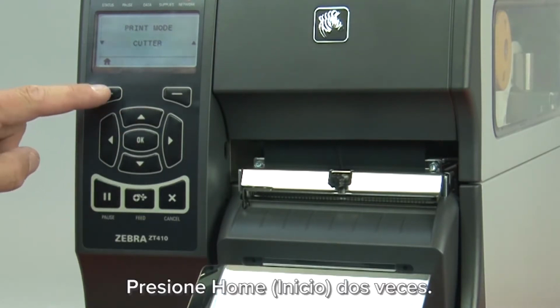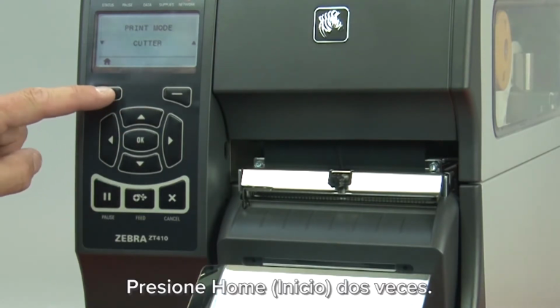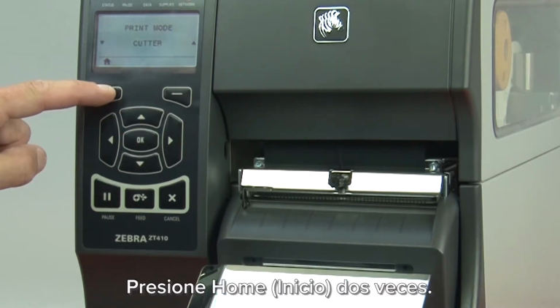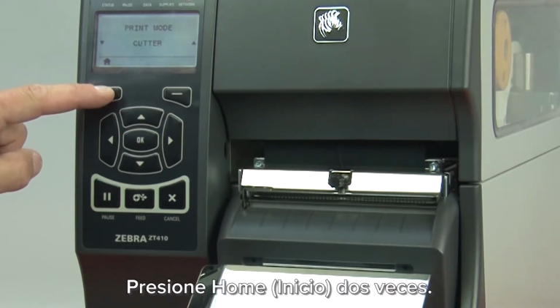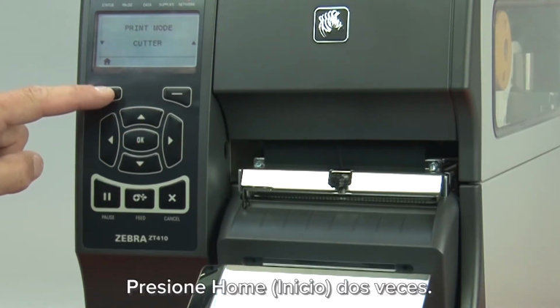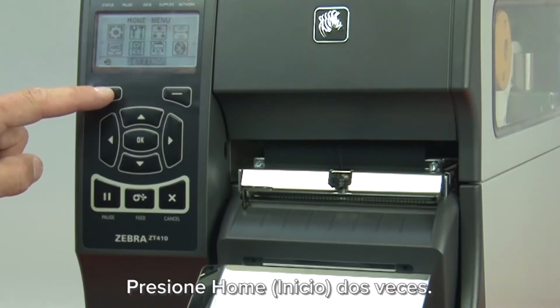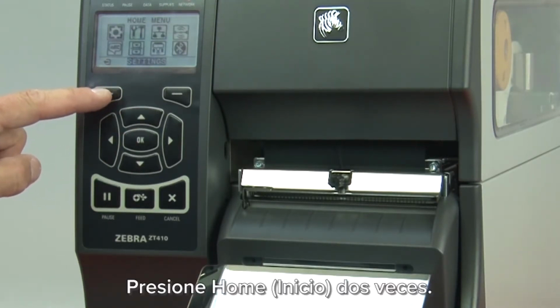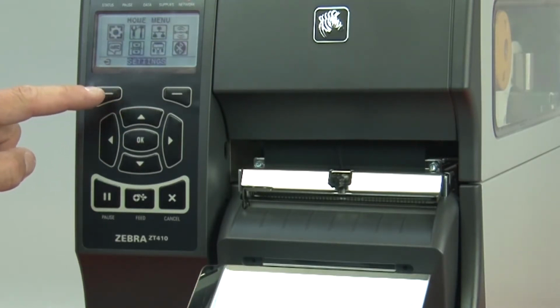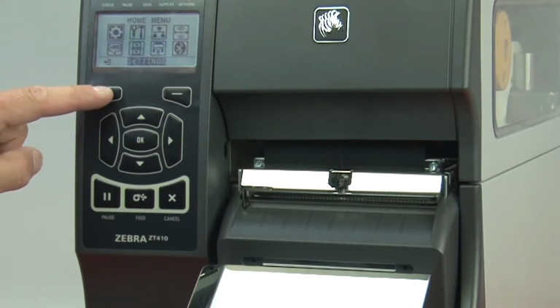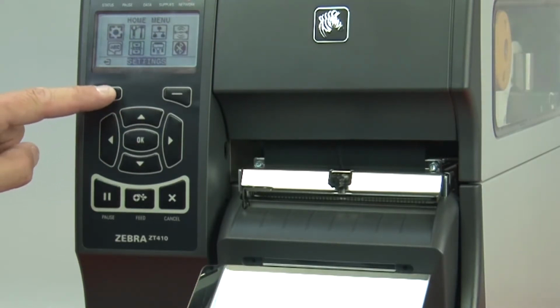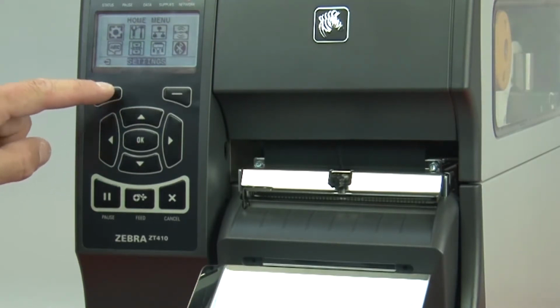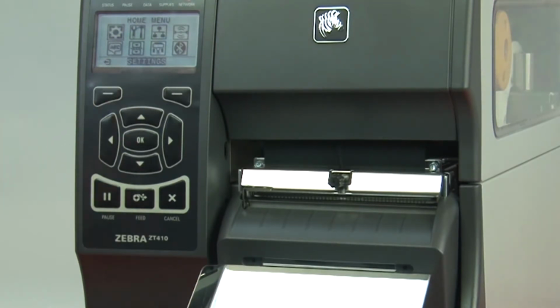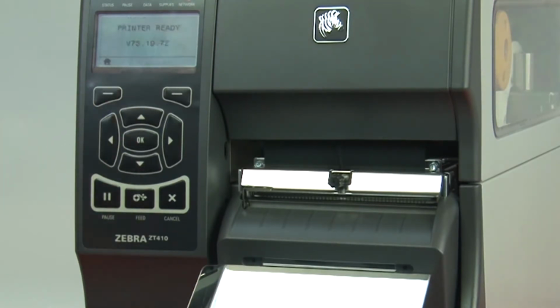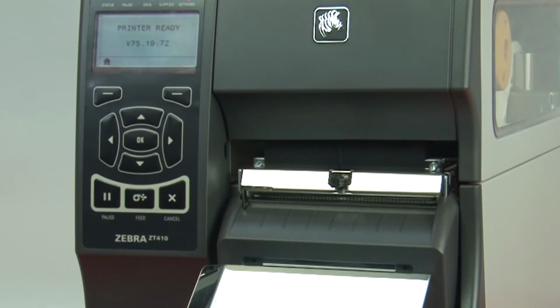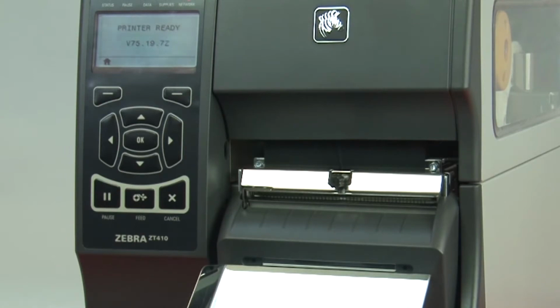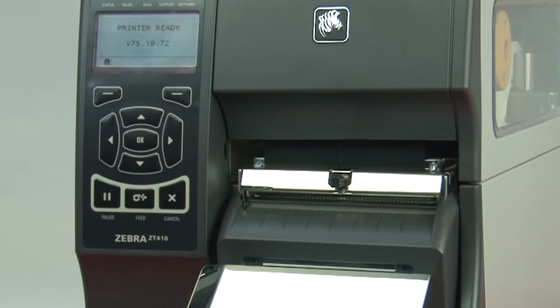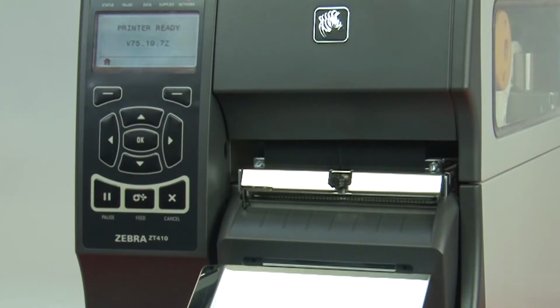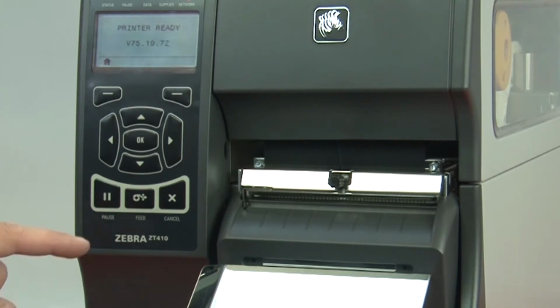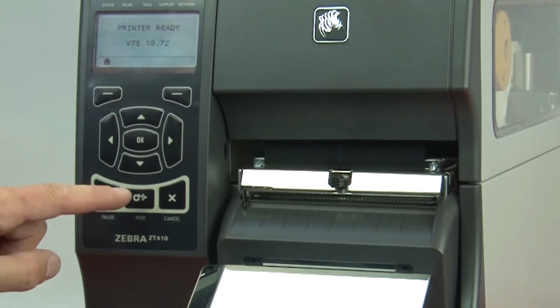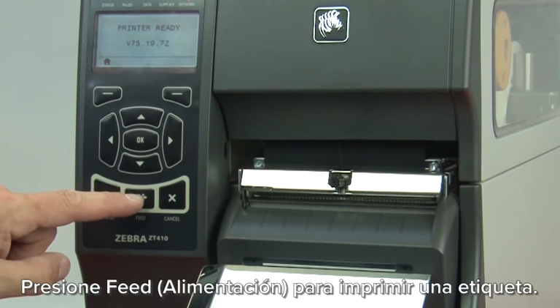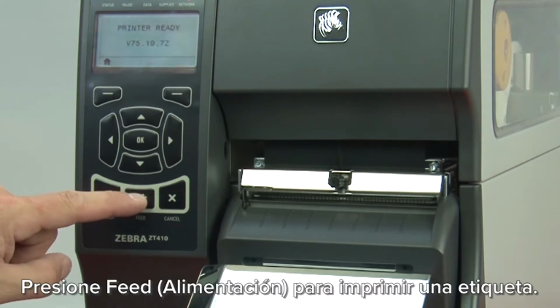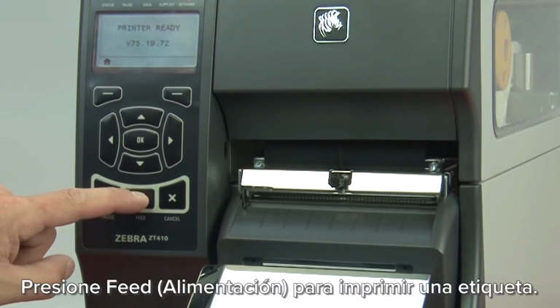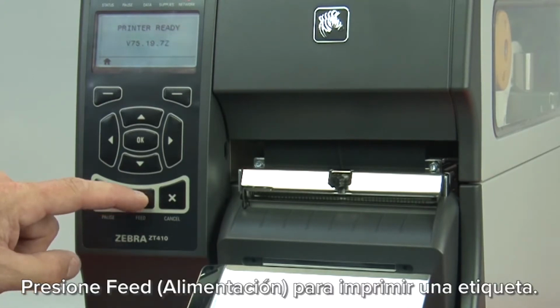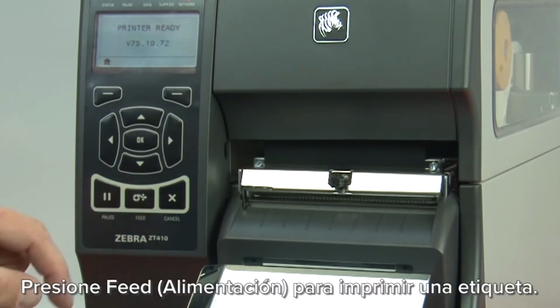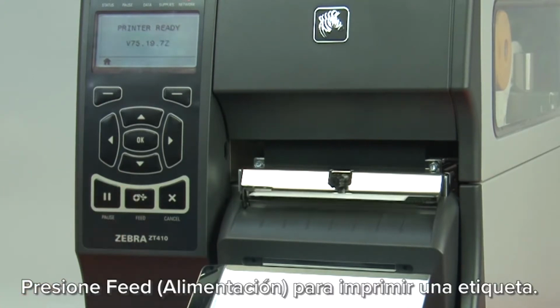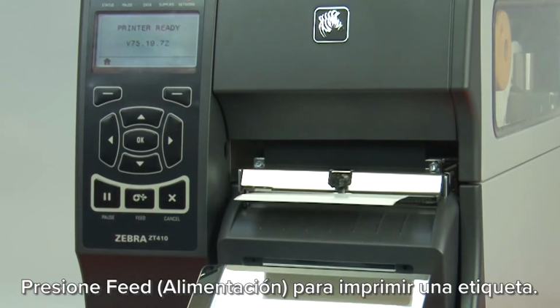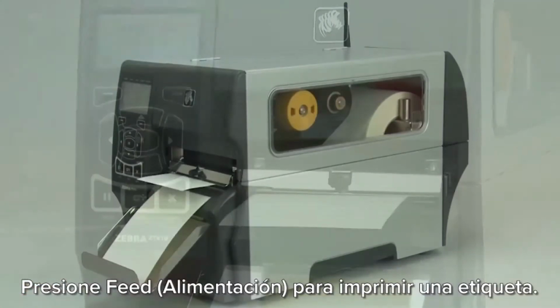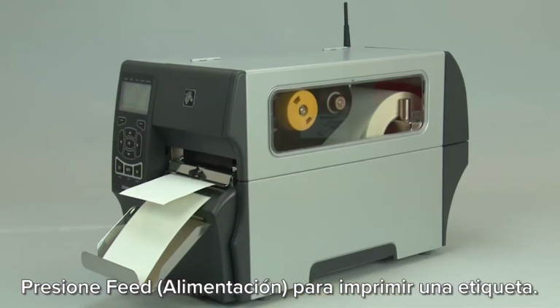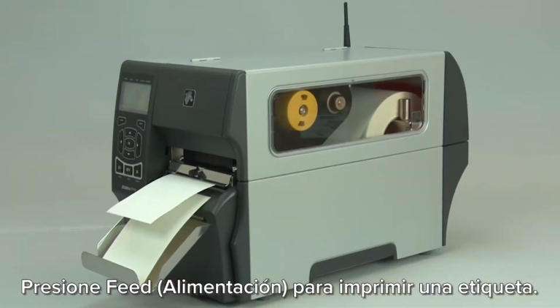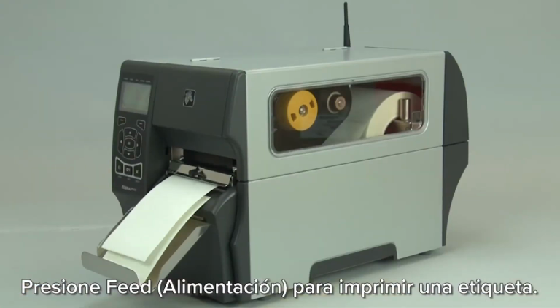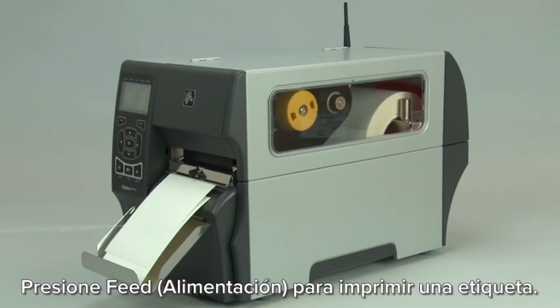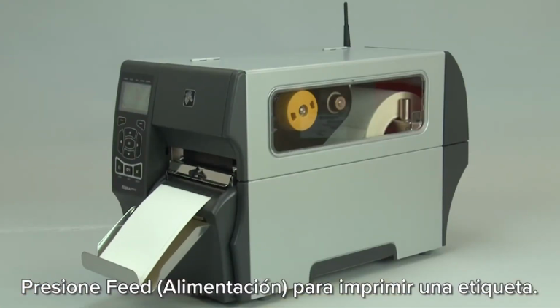Press home twice. Press speed to print a label.